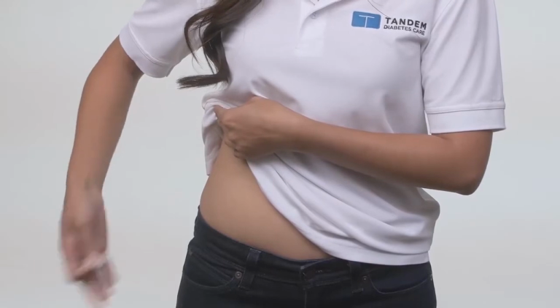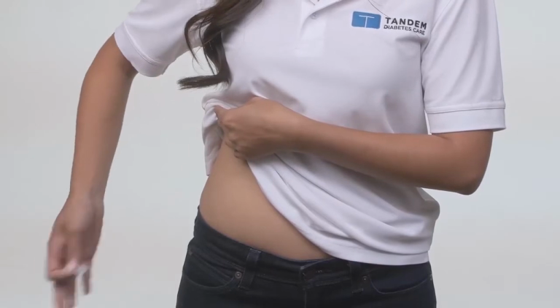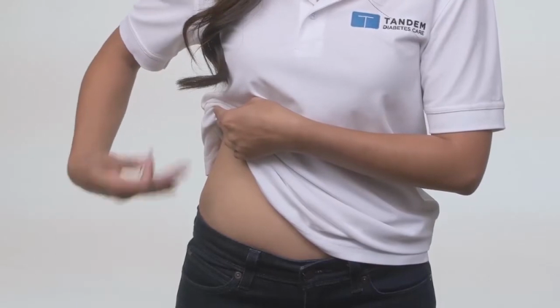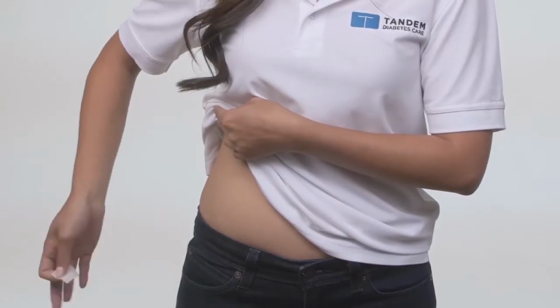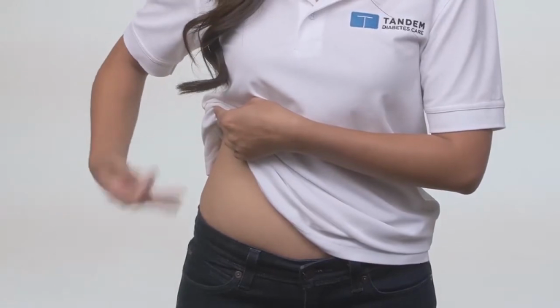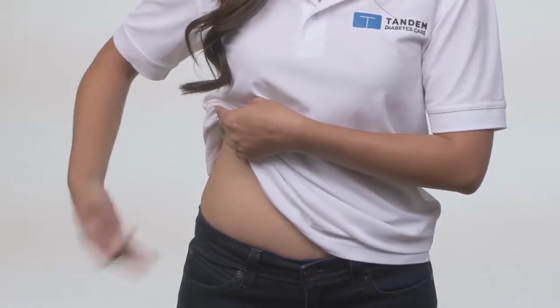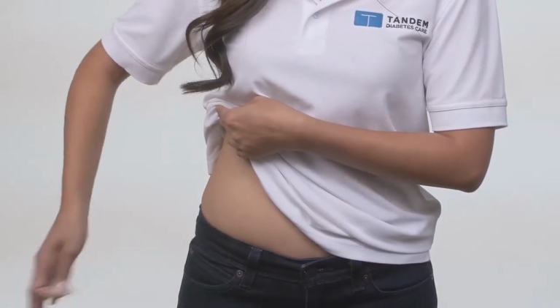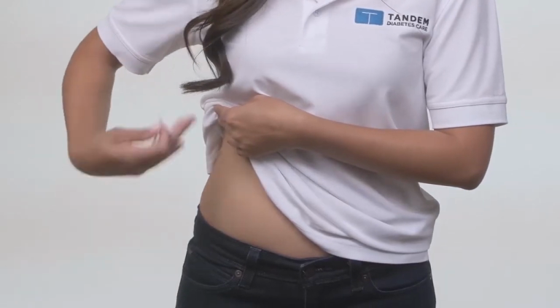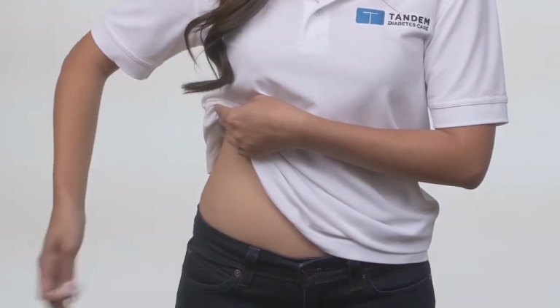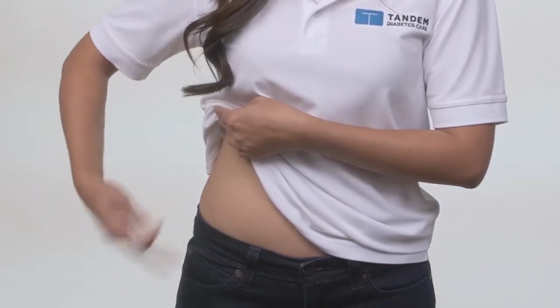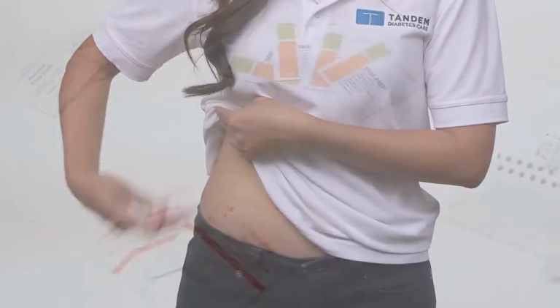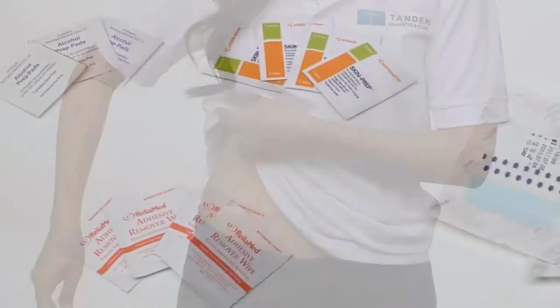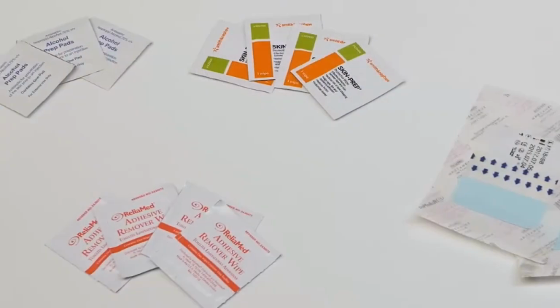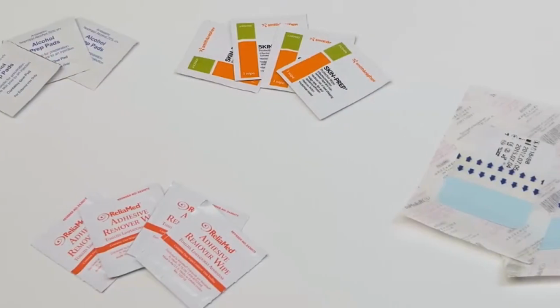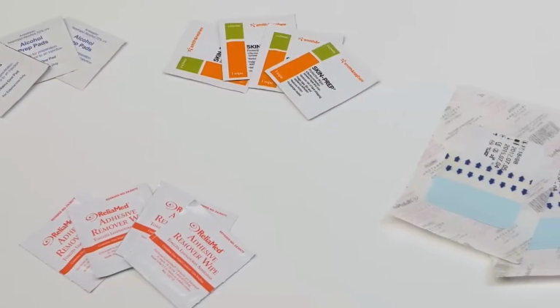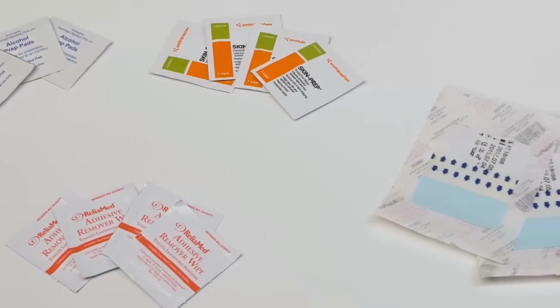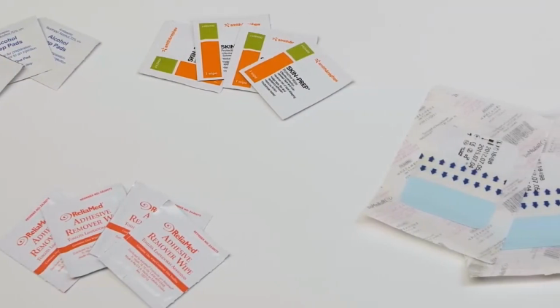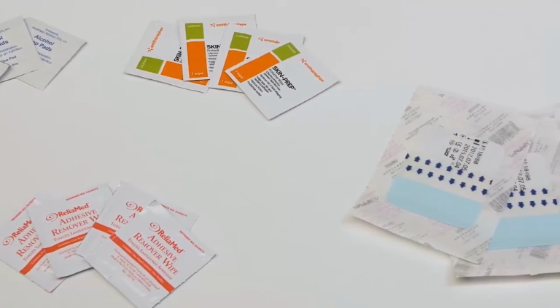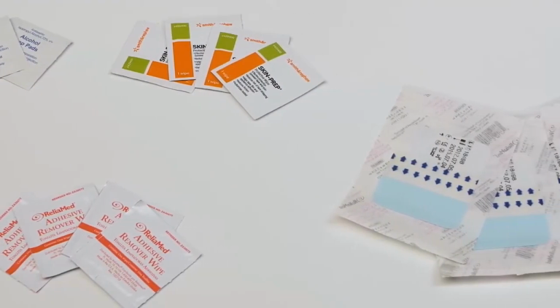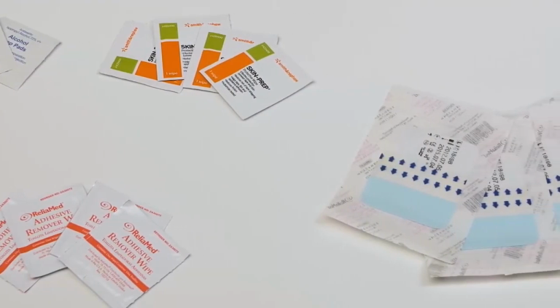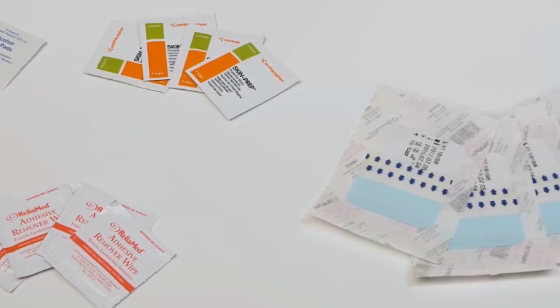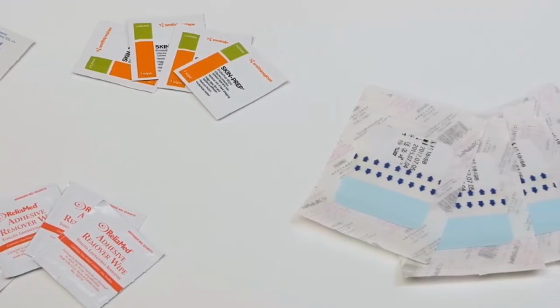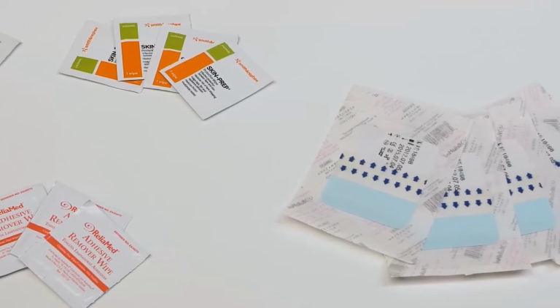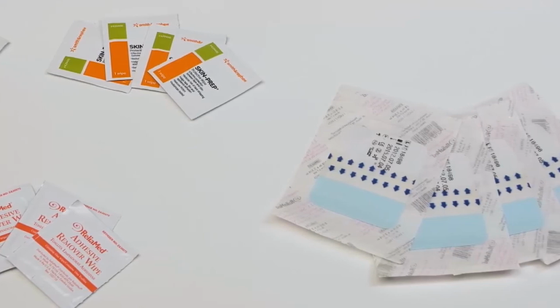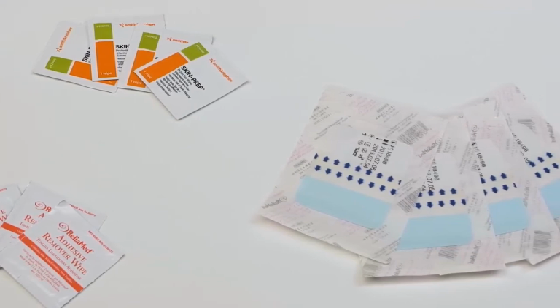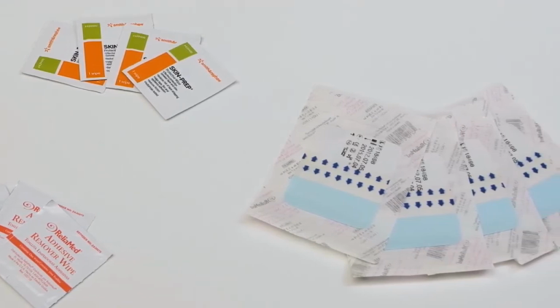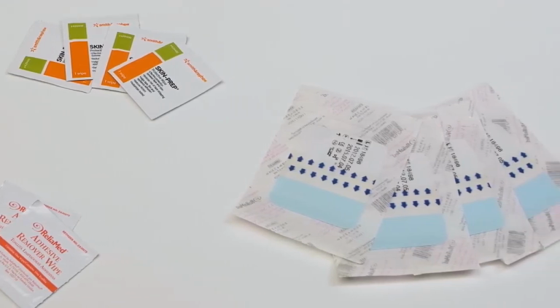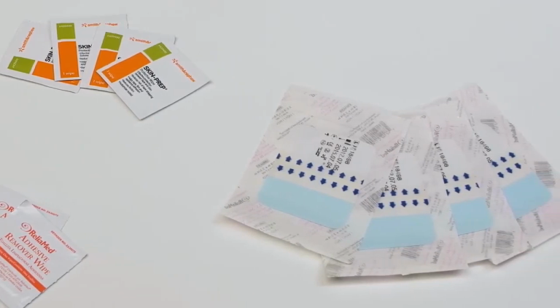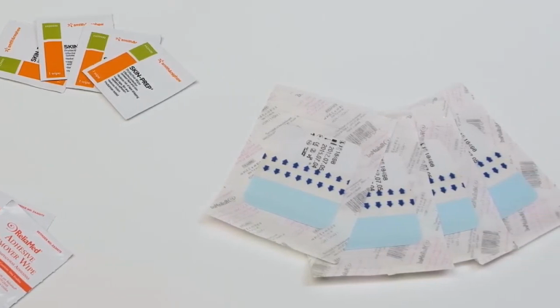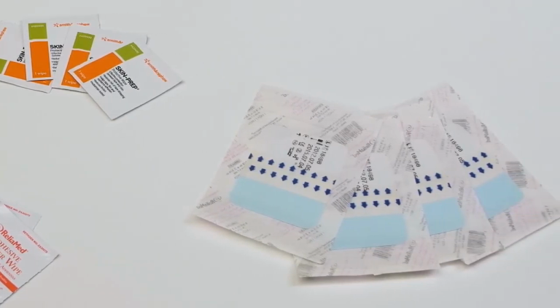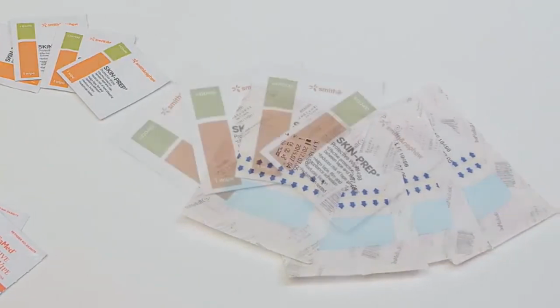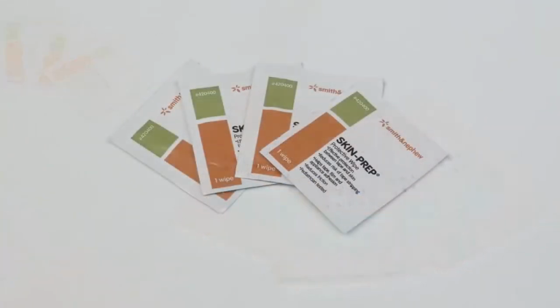This simple cleaning procedure can make a big difference, but if you're still having trouble keeping your site attached, there are some additional products you can try.